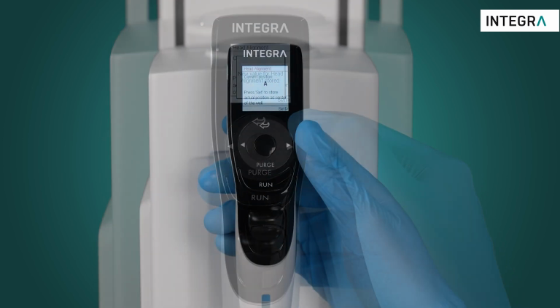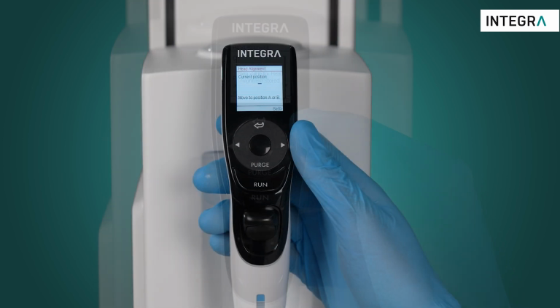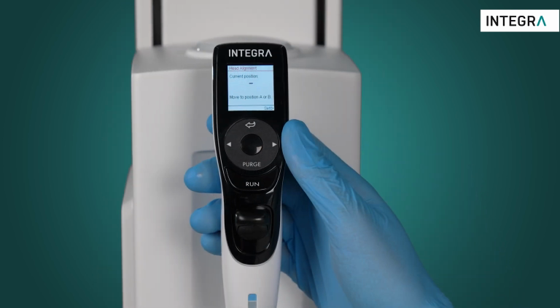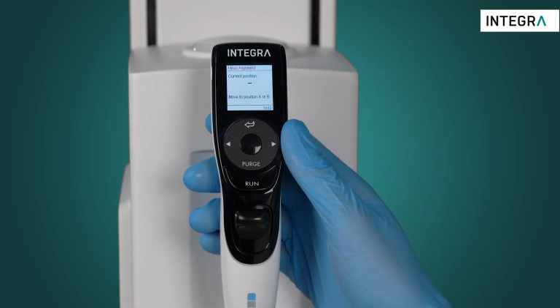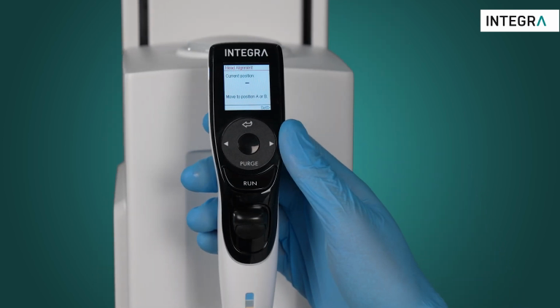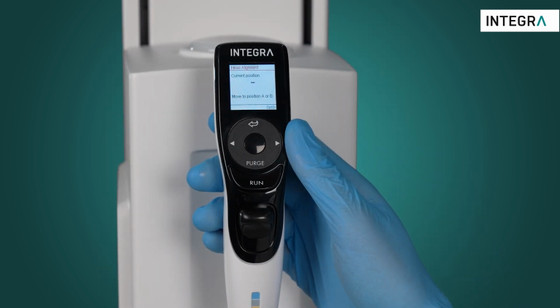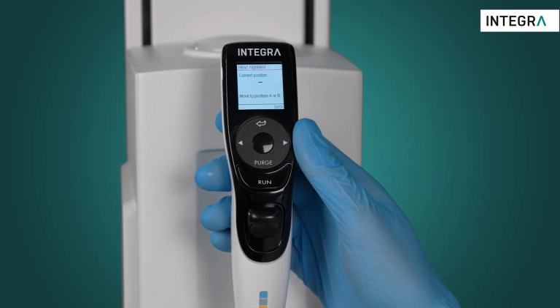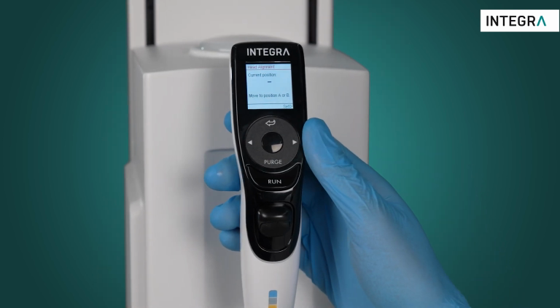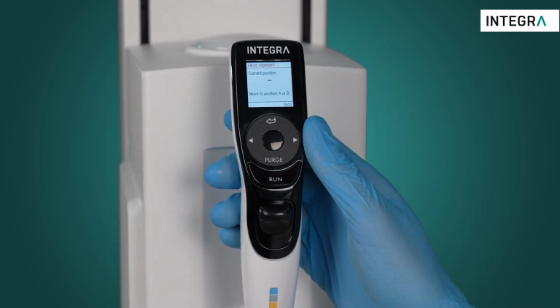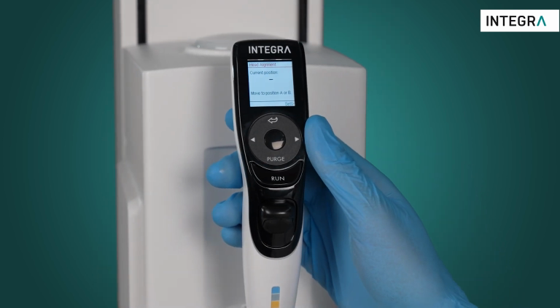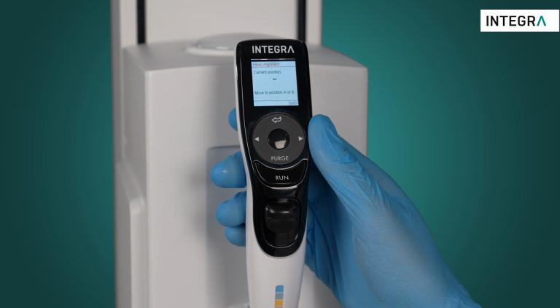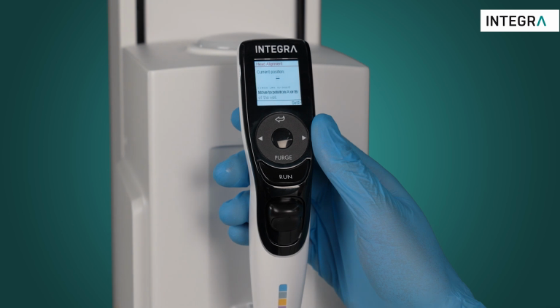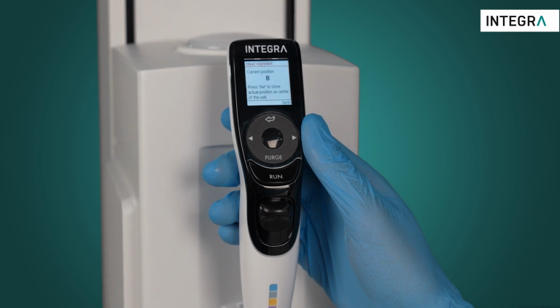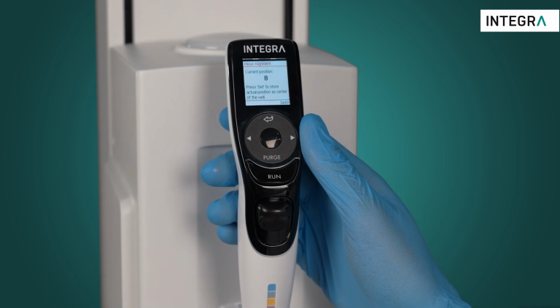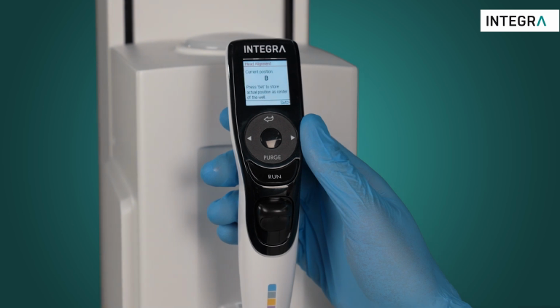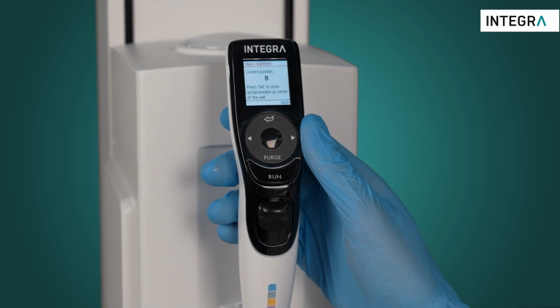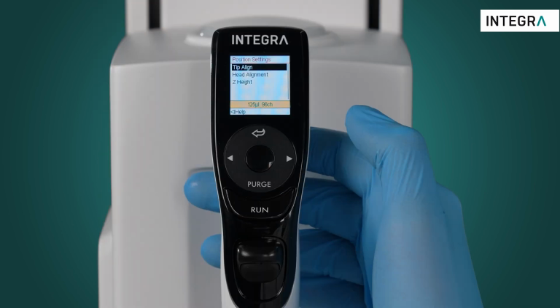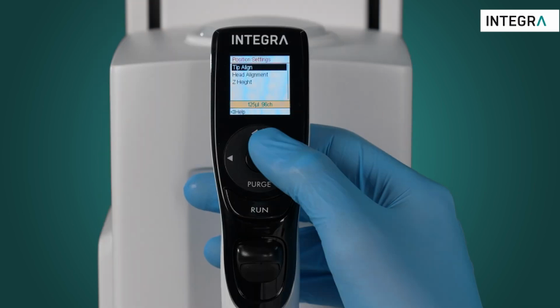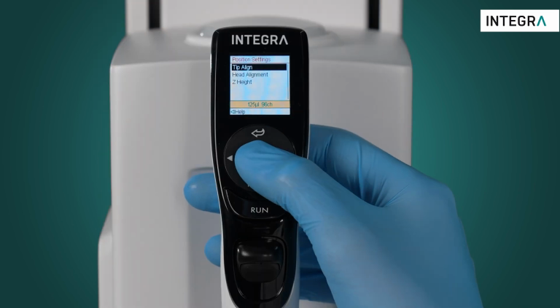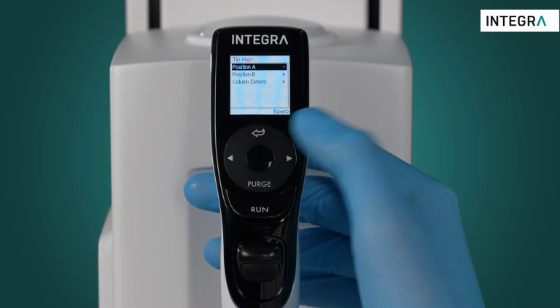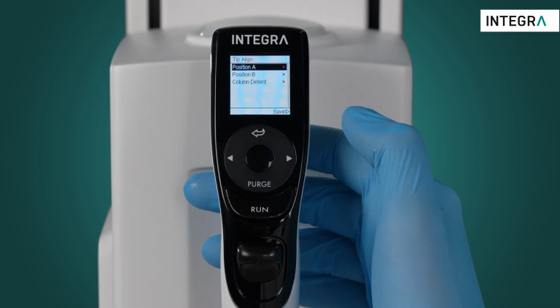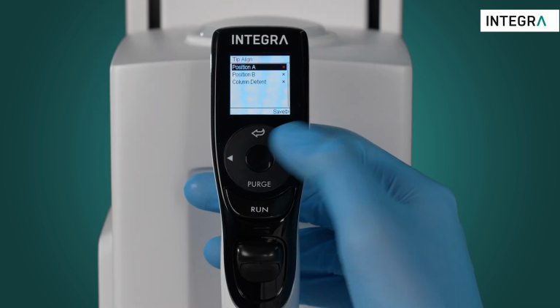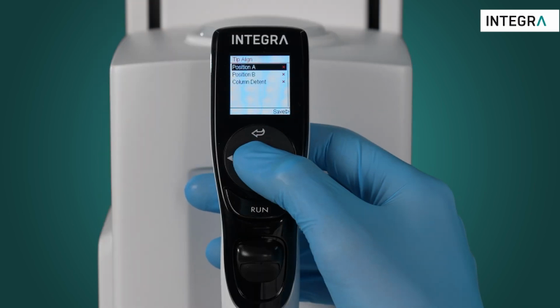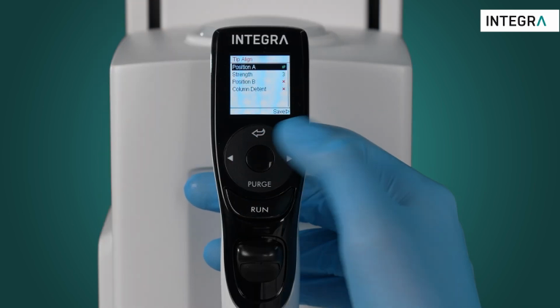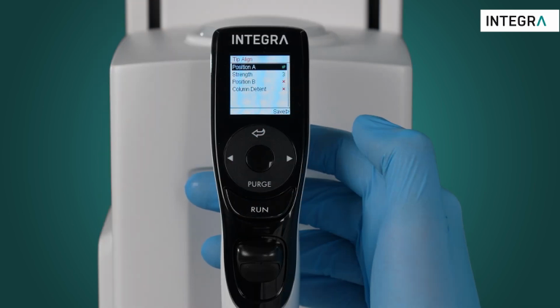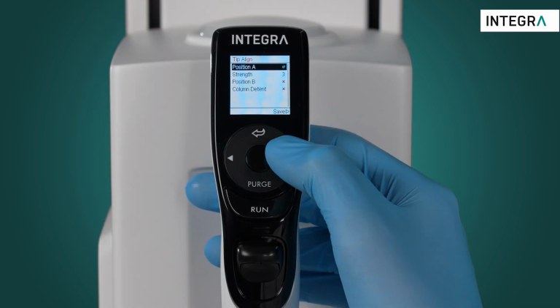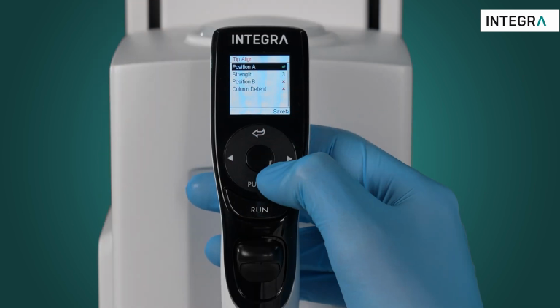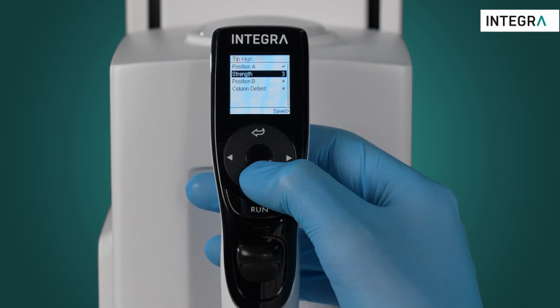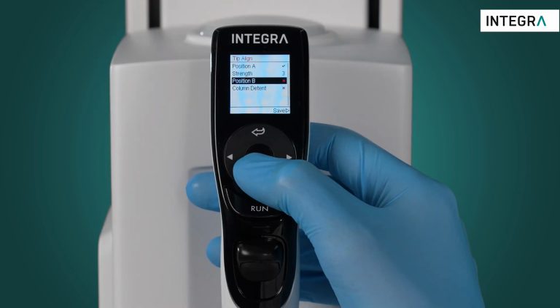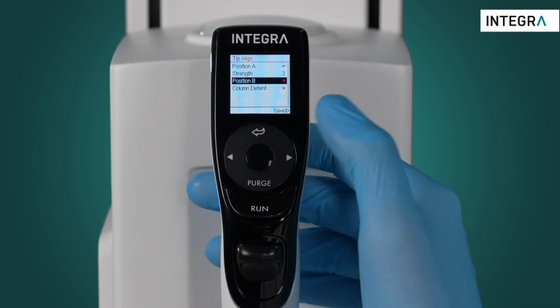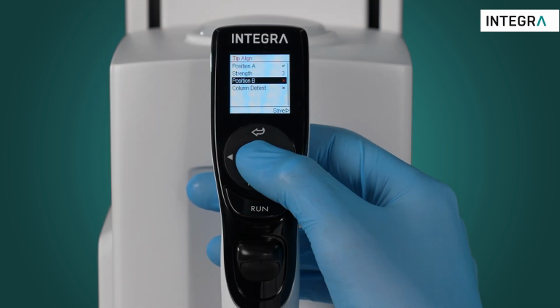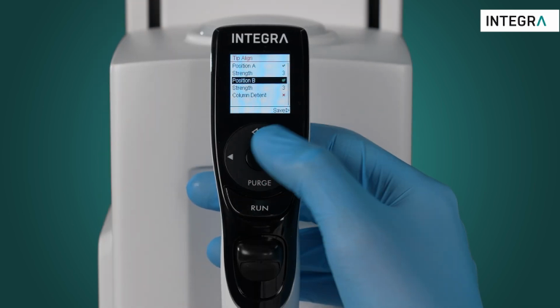This can be done in either position A or B. Once done, simply enter tip align and activate.